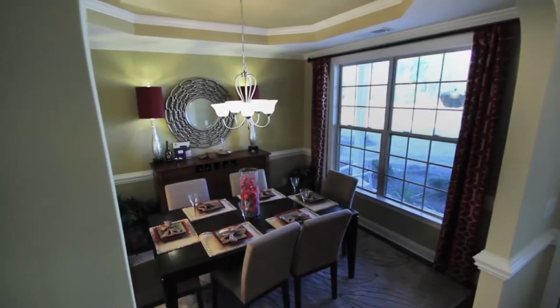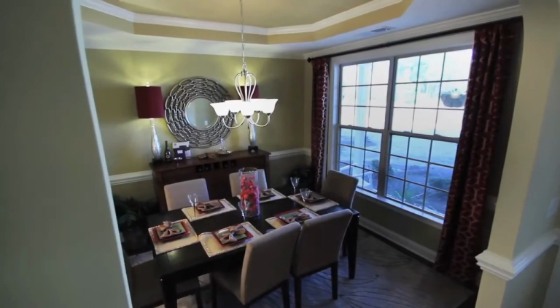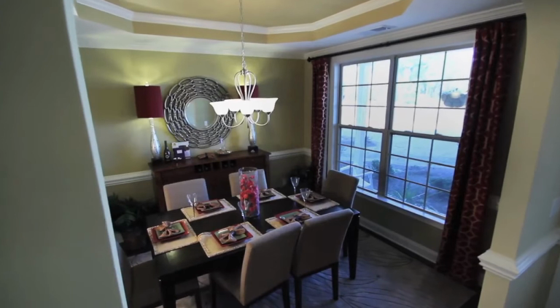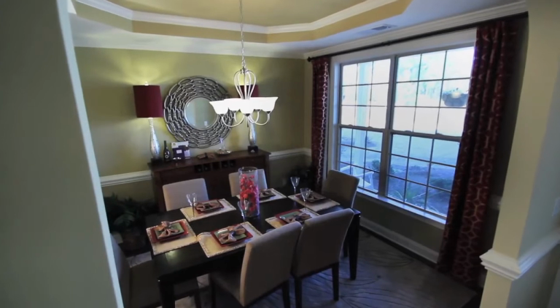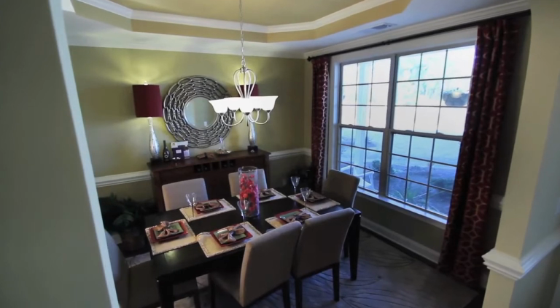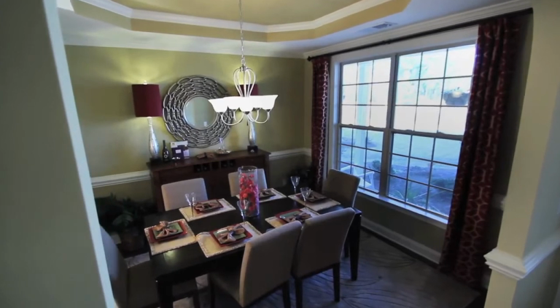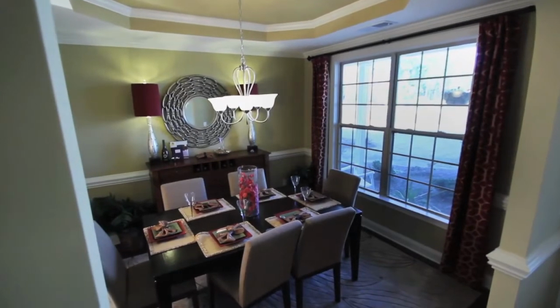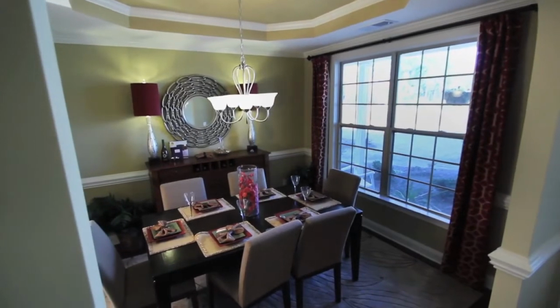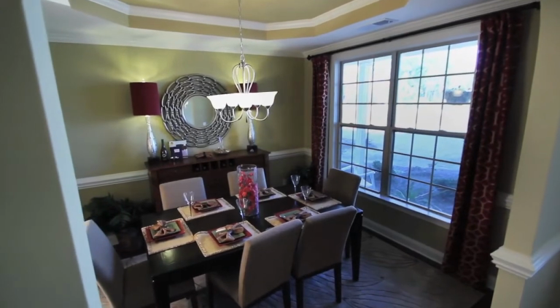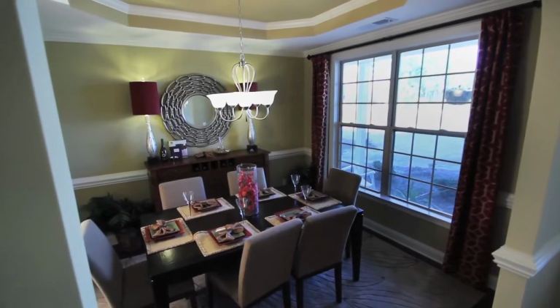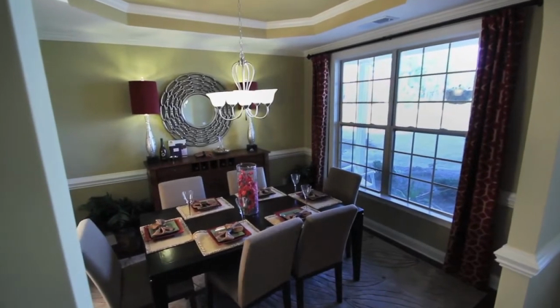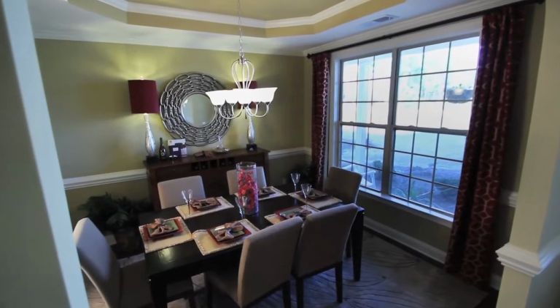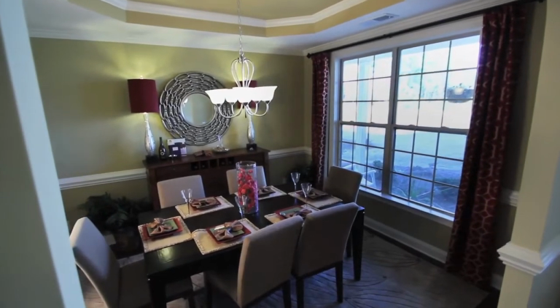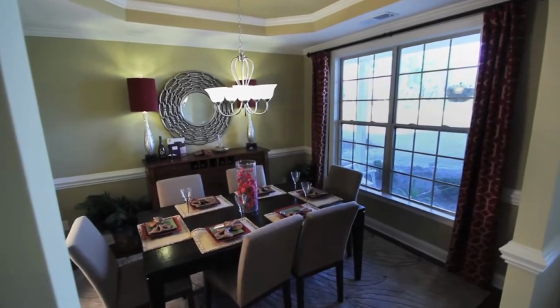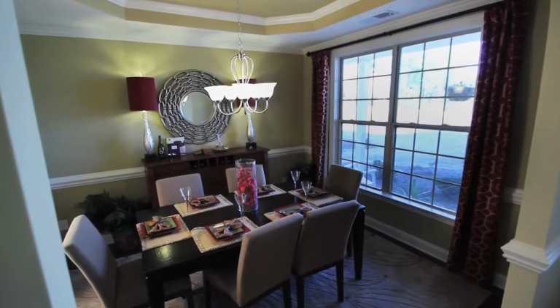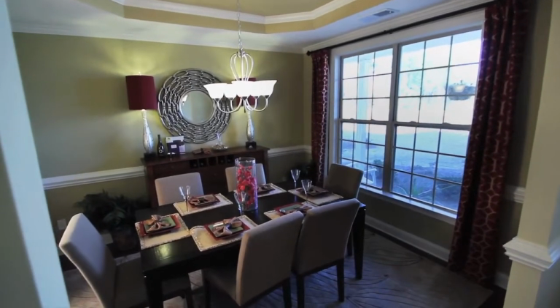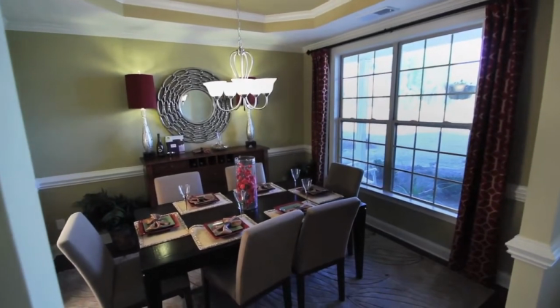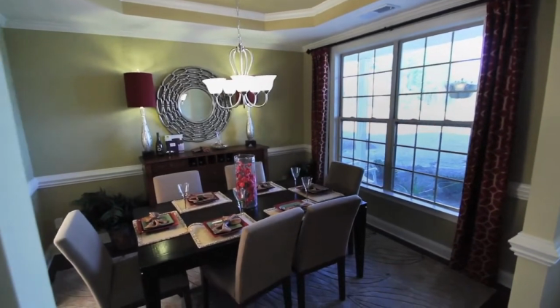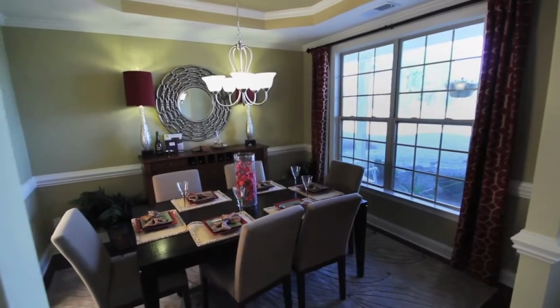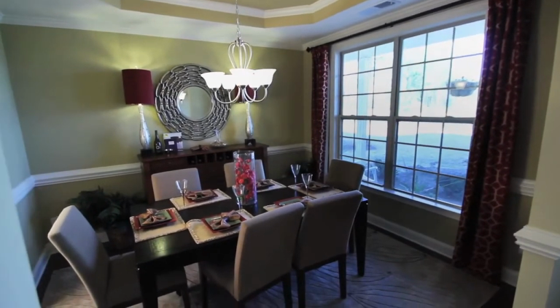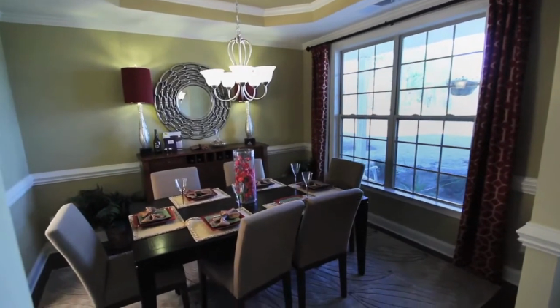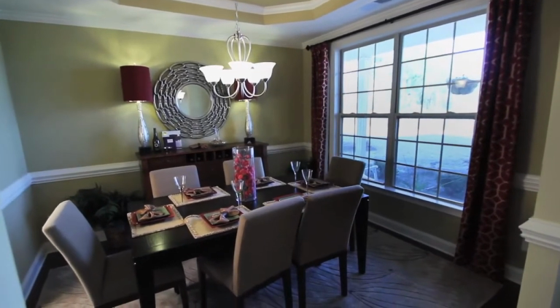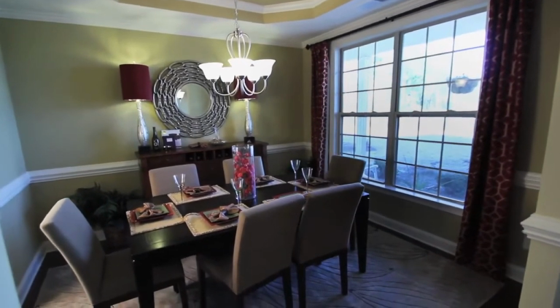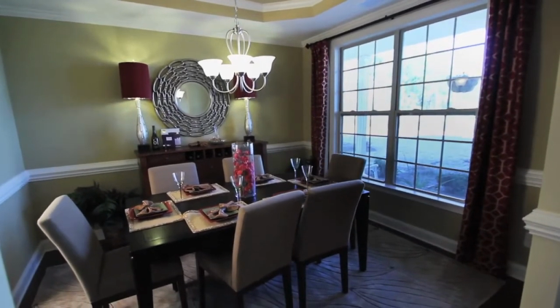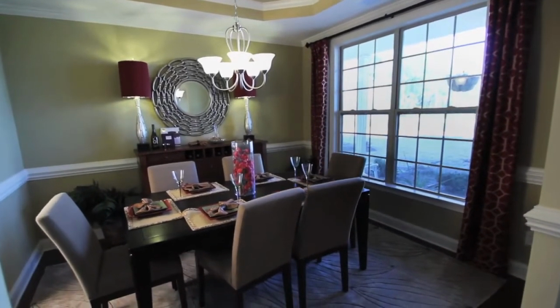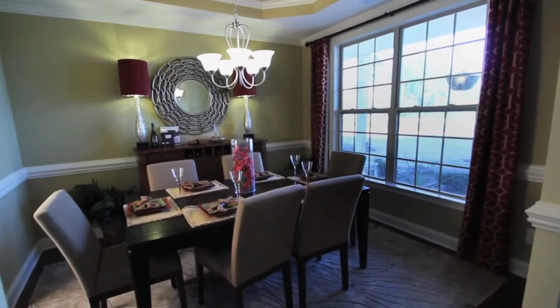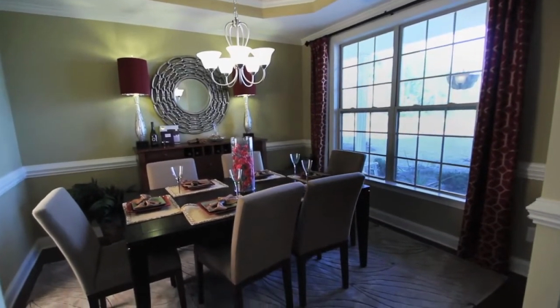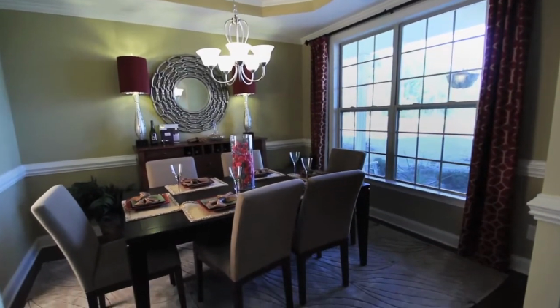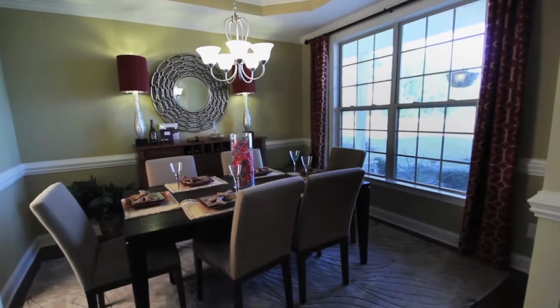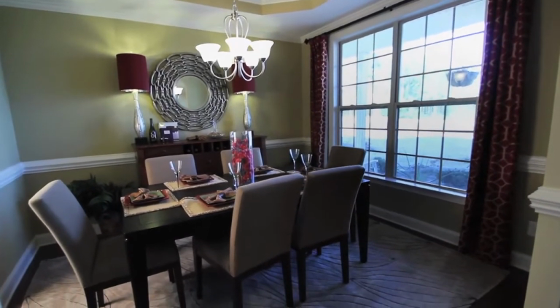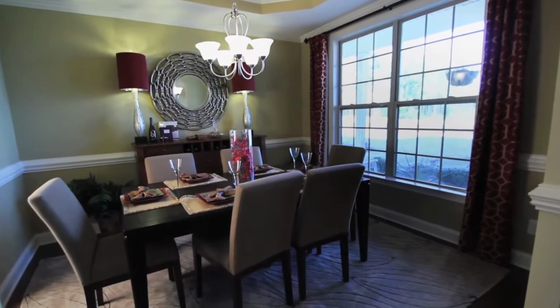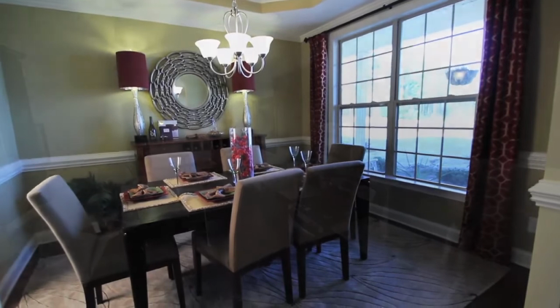As you enter the home, you'll notice the formal dining room to your right, complete with tray ceiling and elegant trim package.